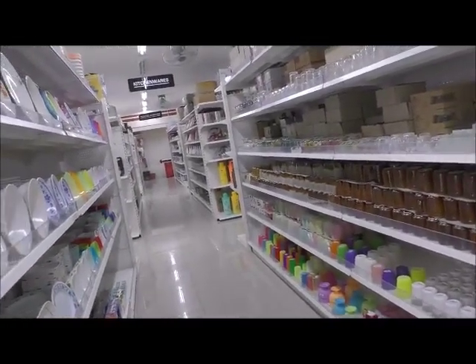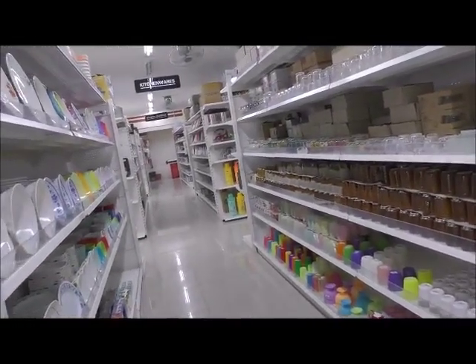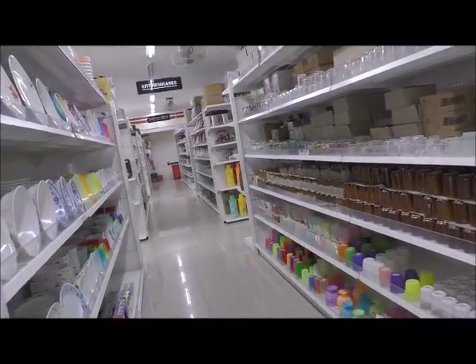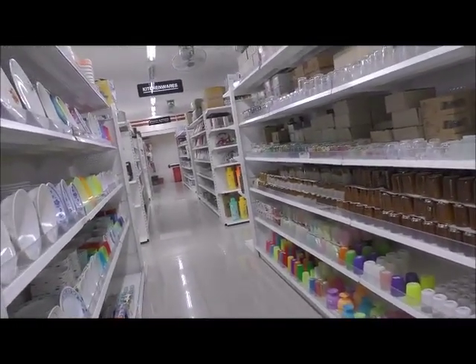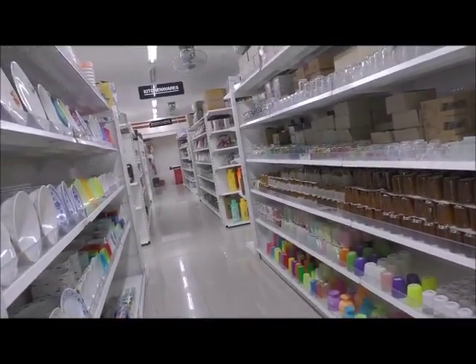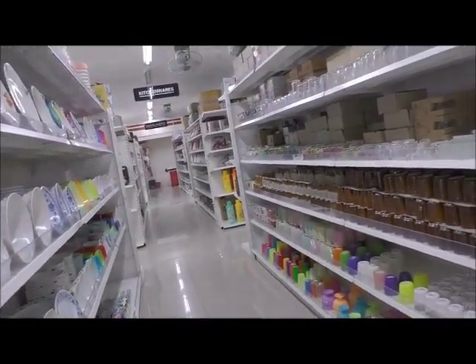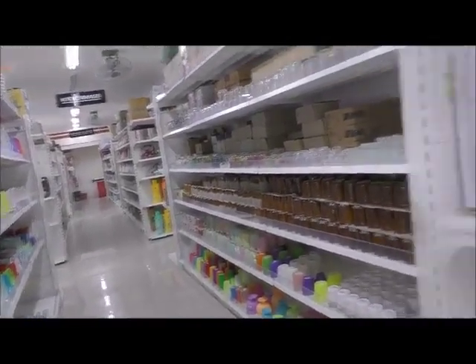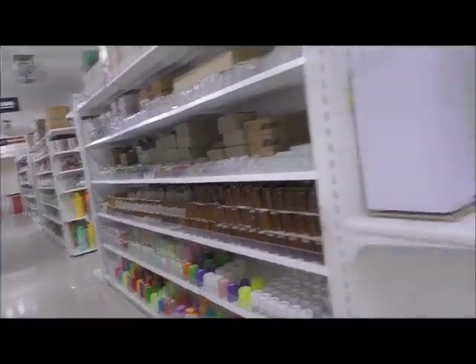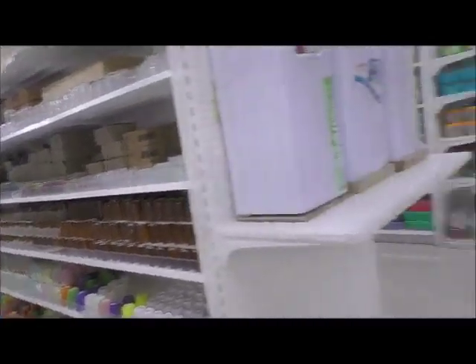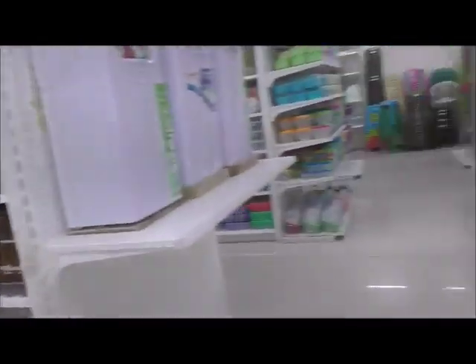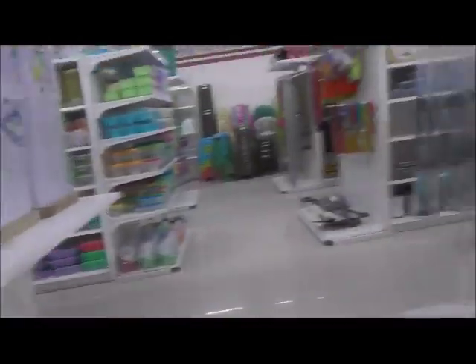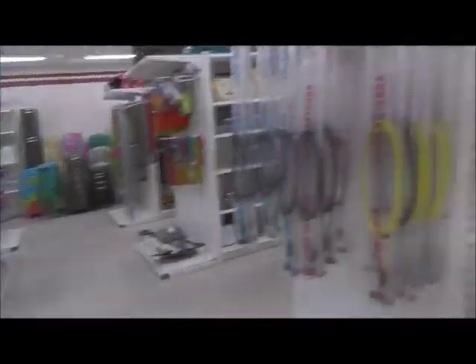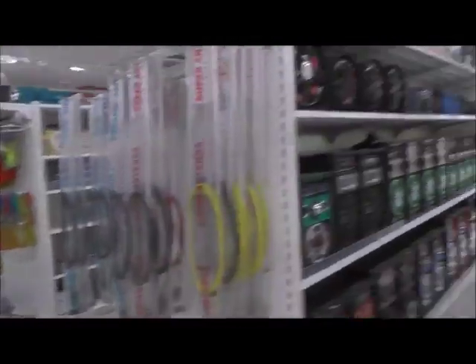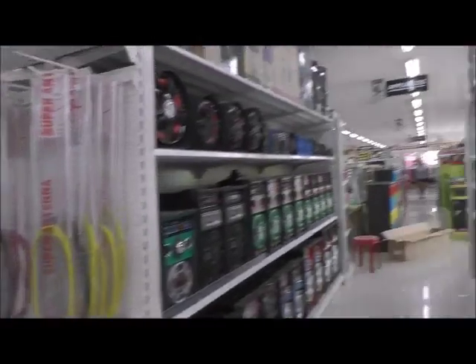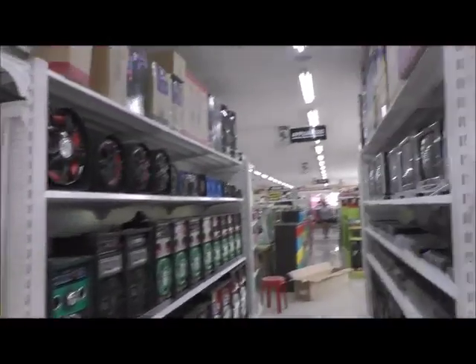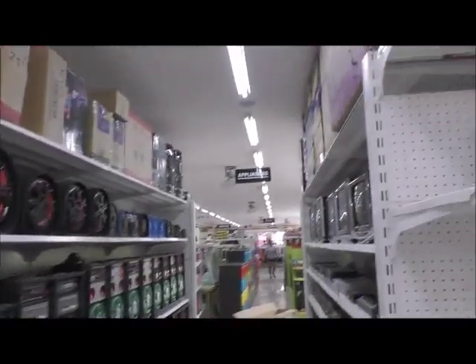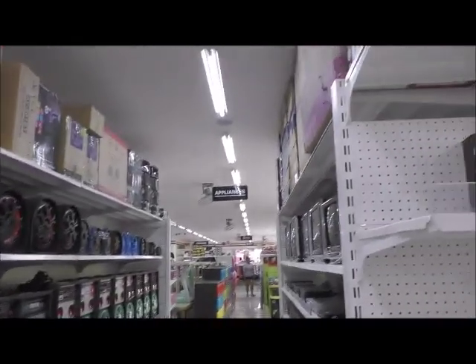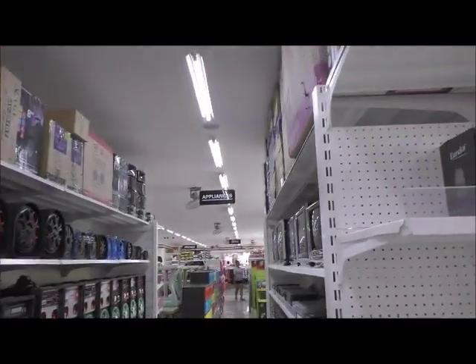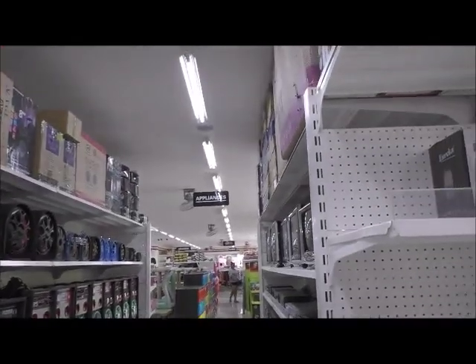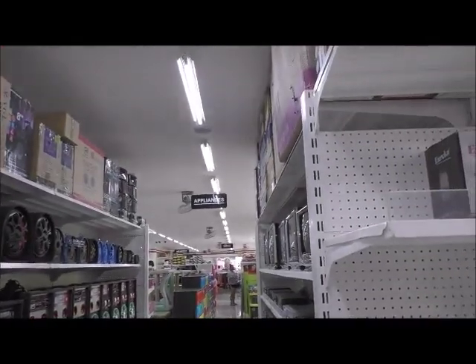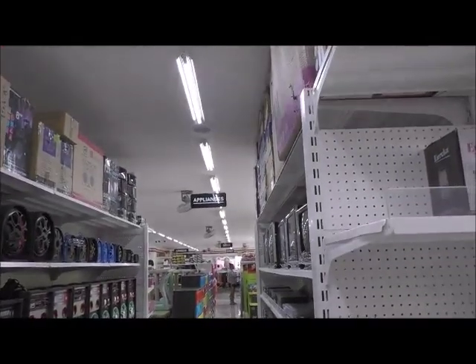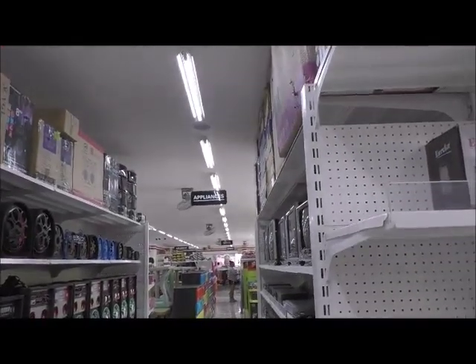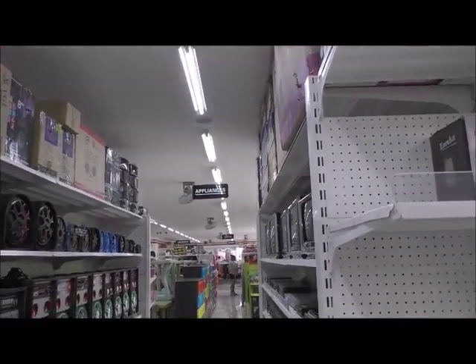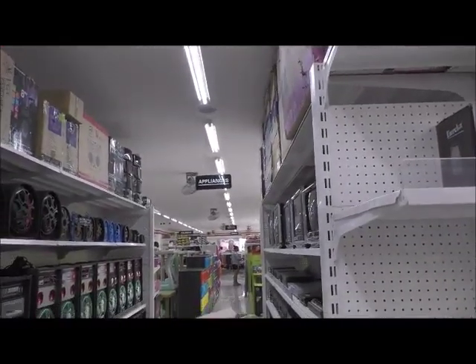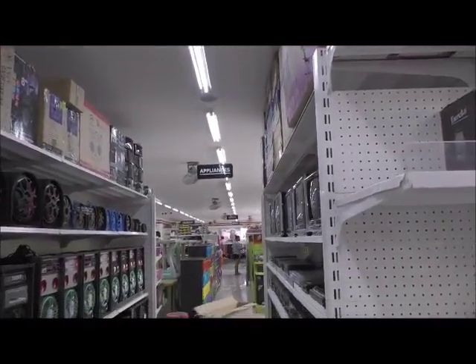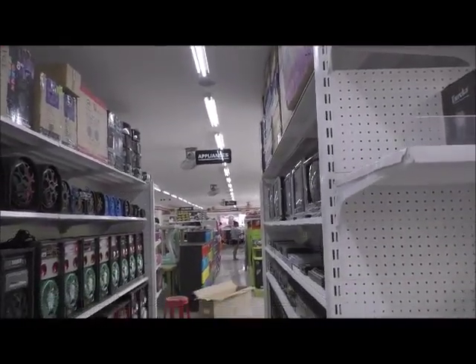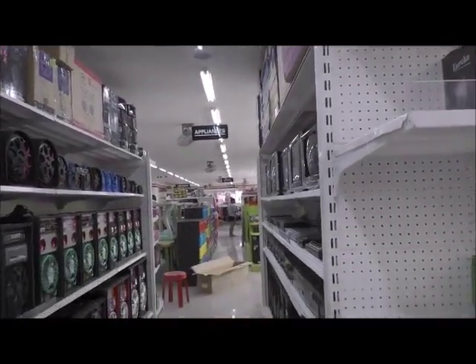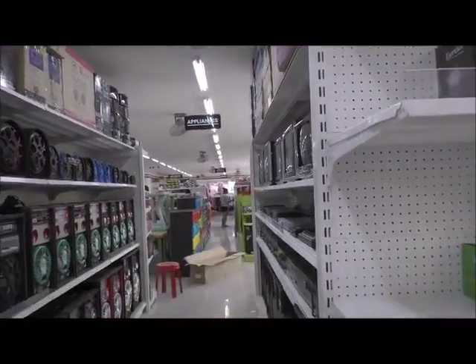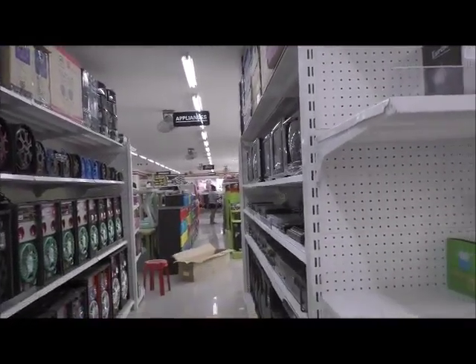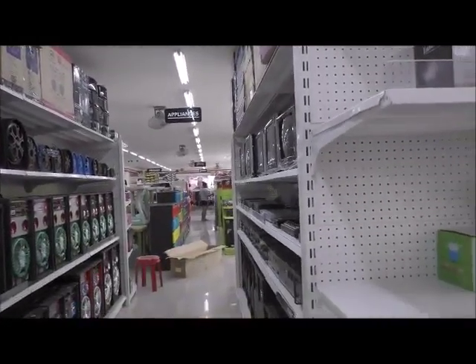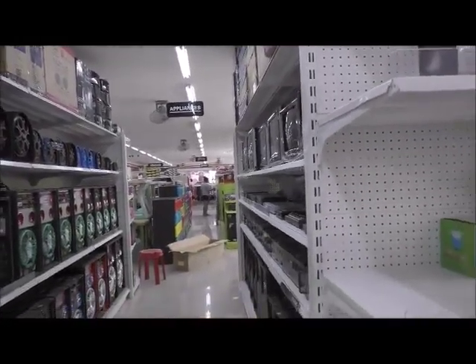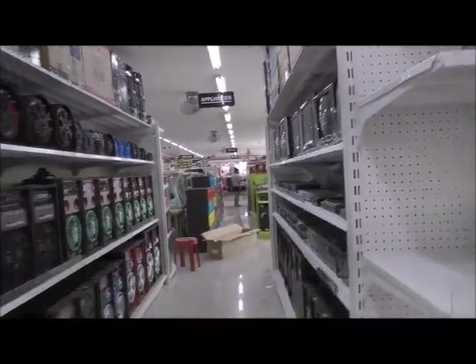Kitchenware, school supplies, appliances. I wonder what that could be — I guess TVs and stuff.